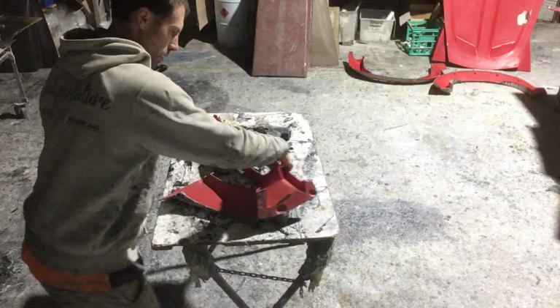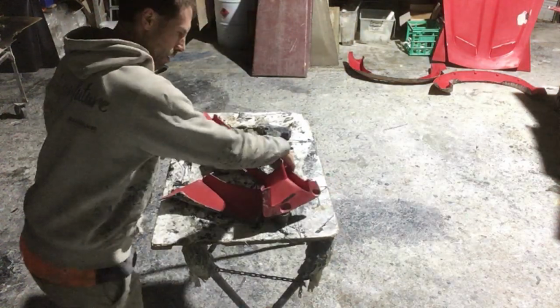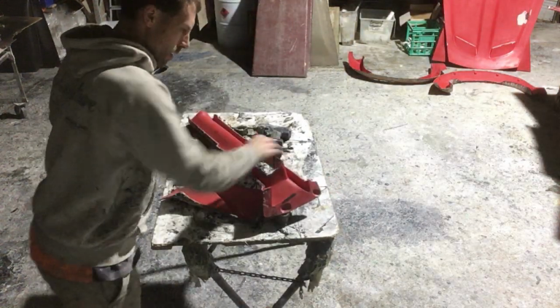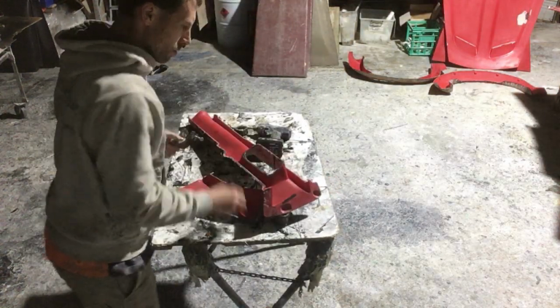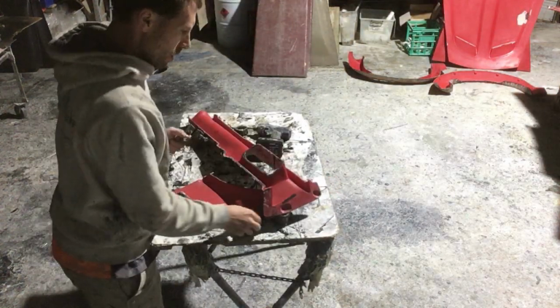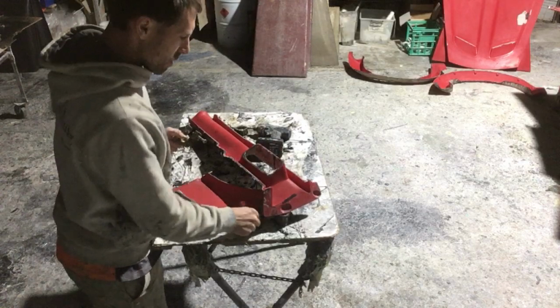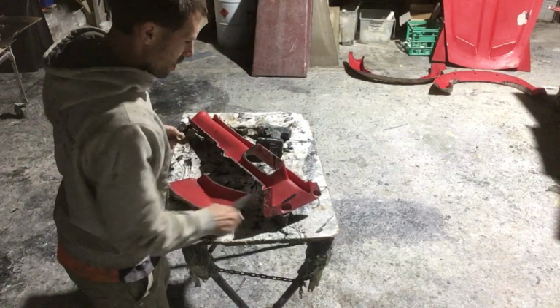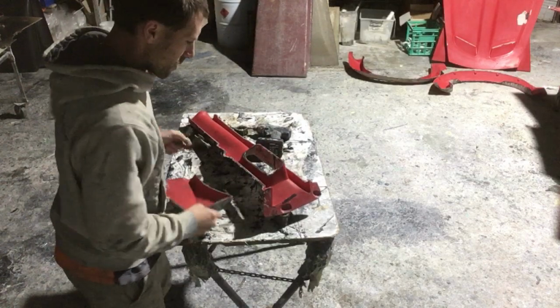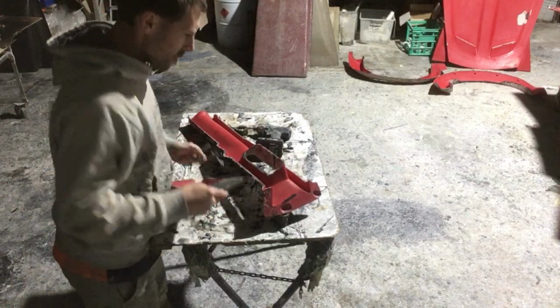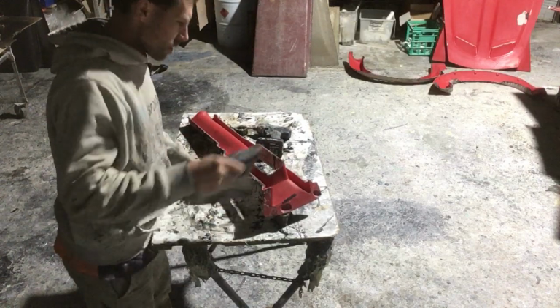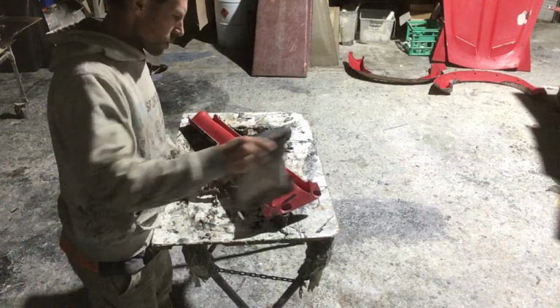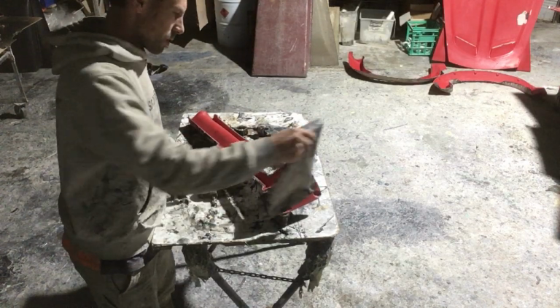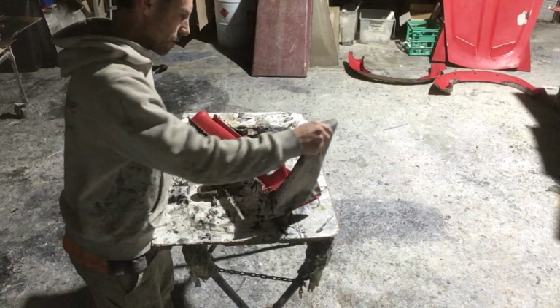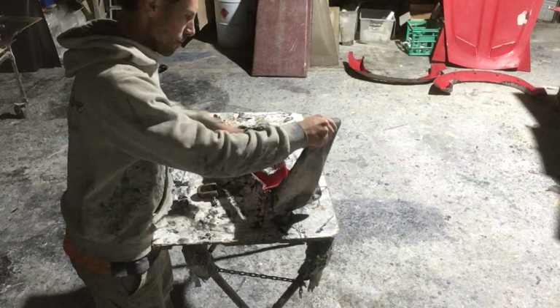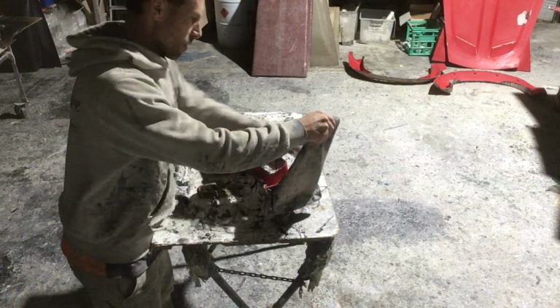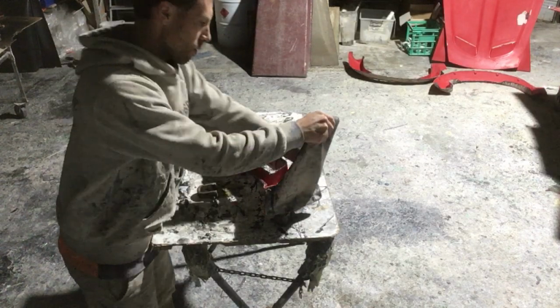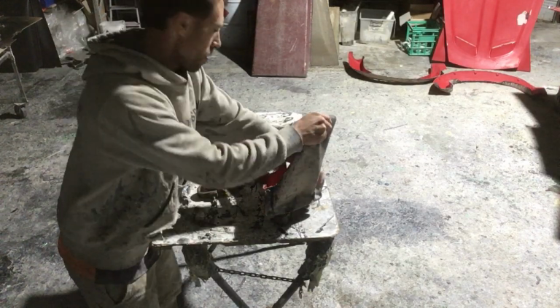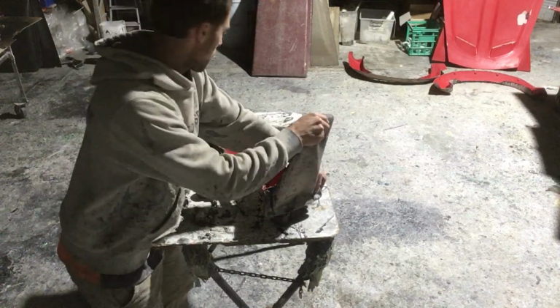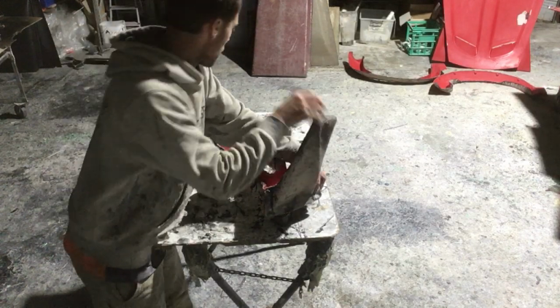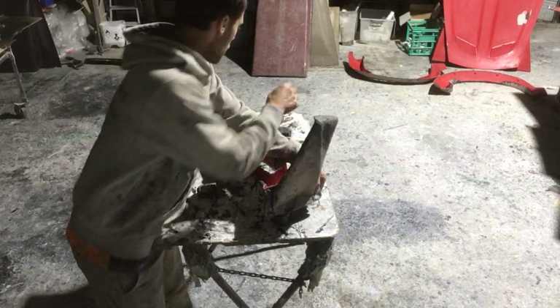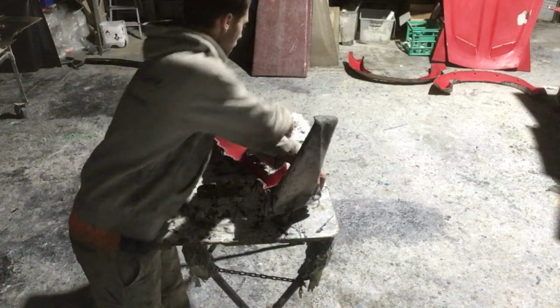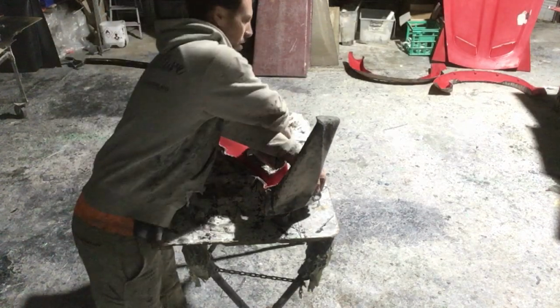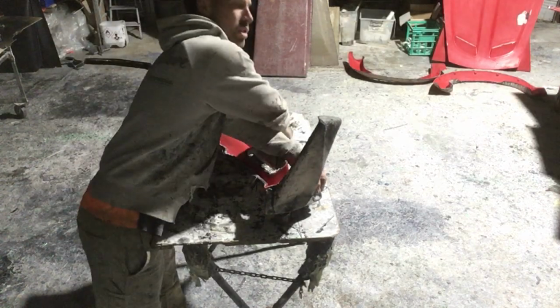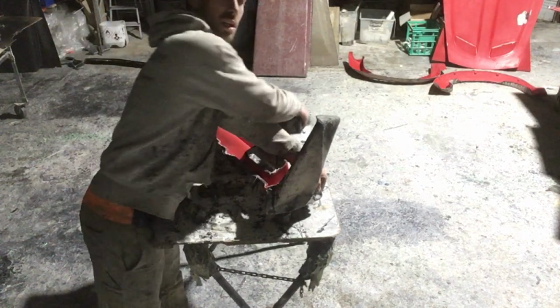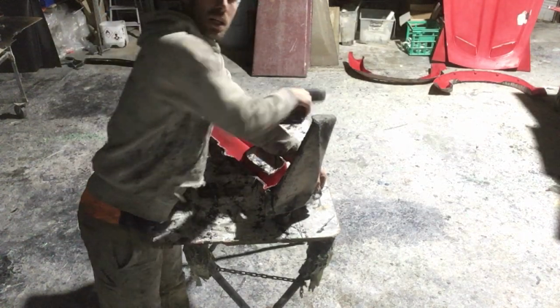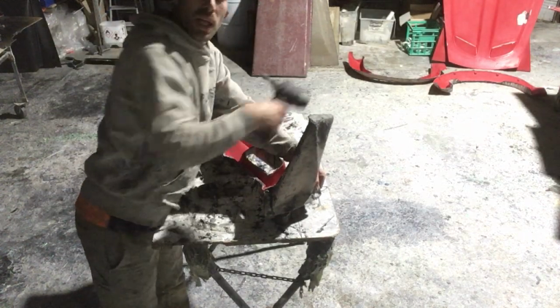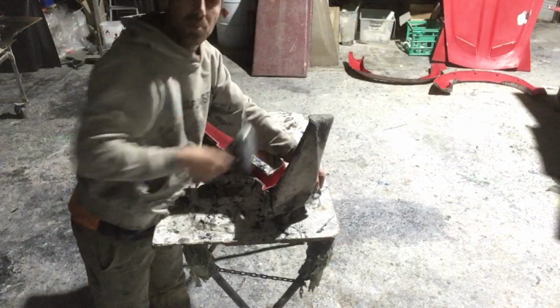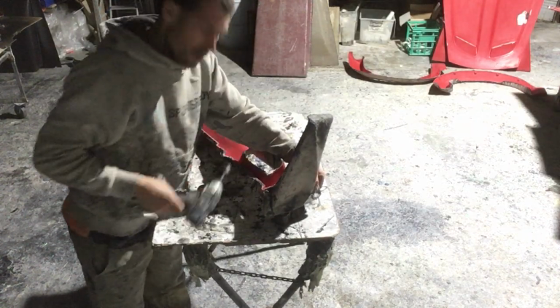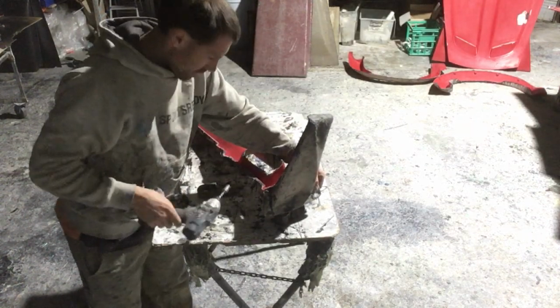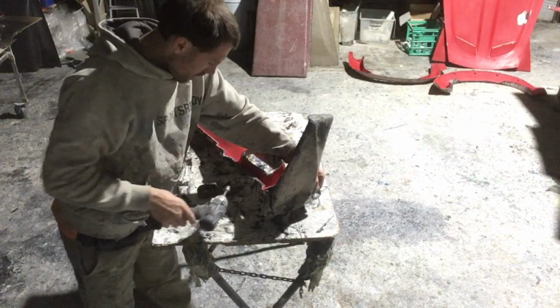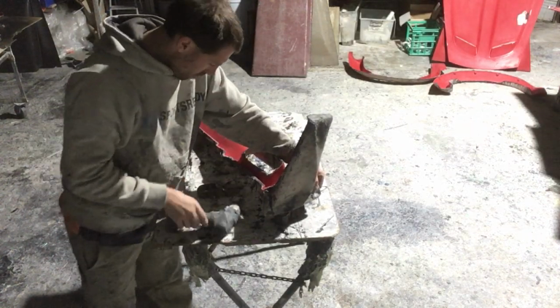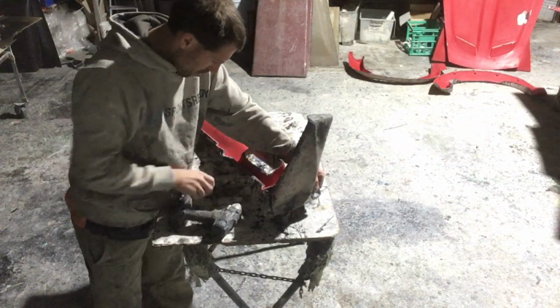Anyway, here's one of its uses. We're often using it to clamp stuff together with.